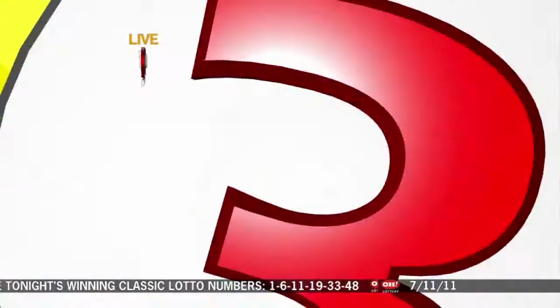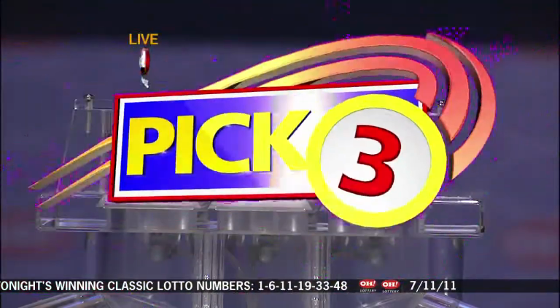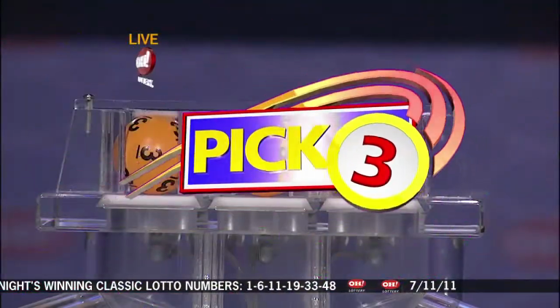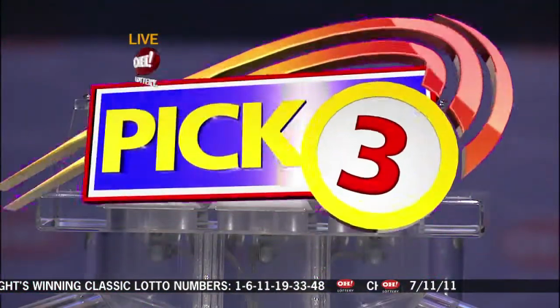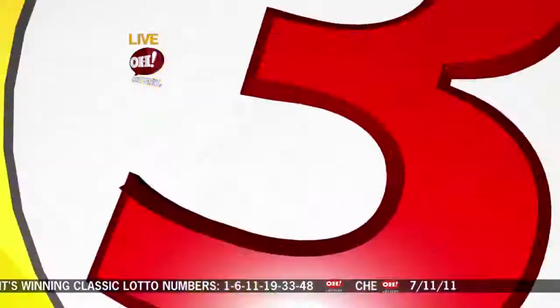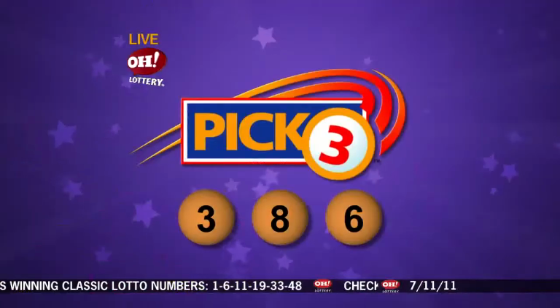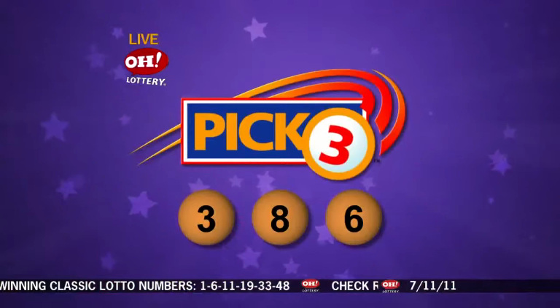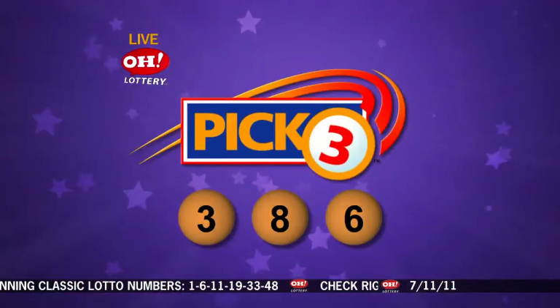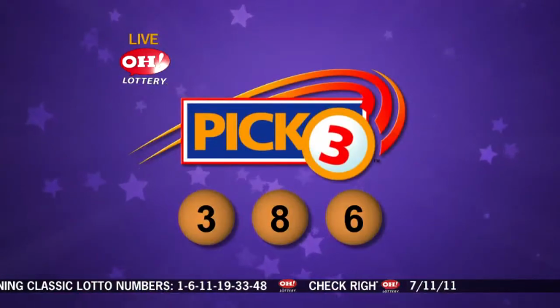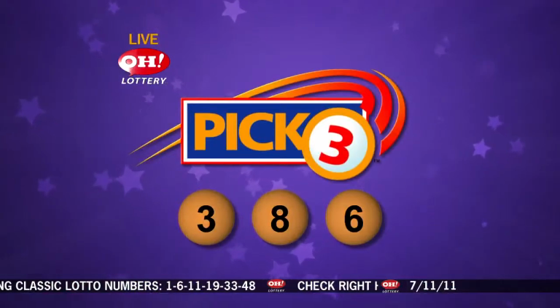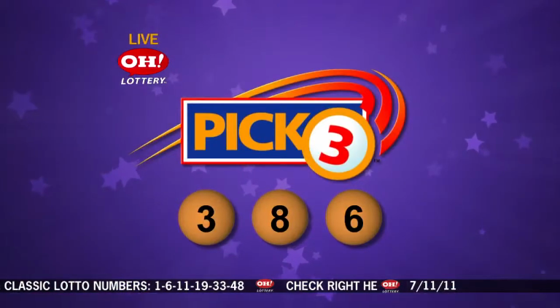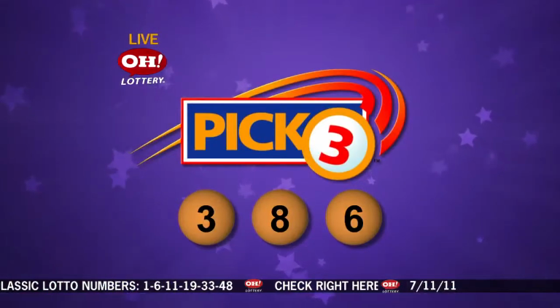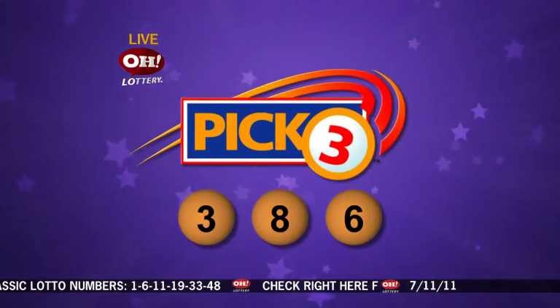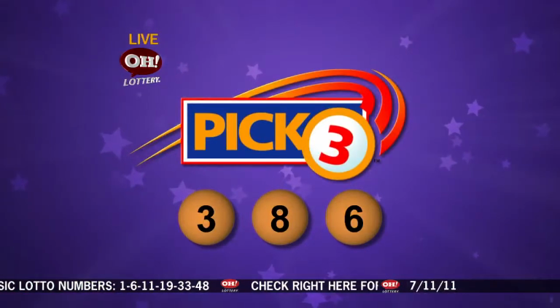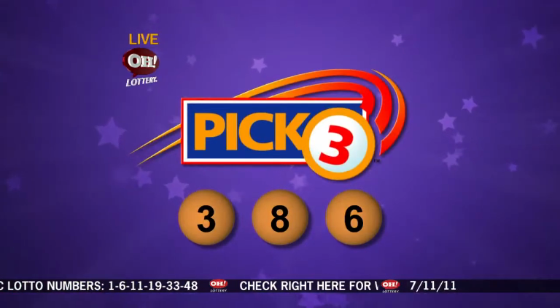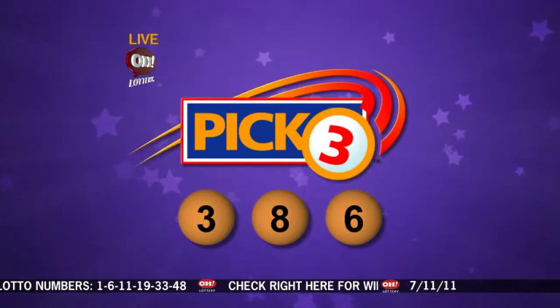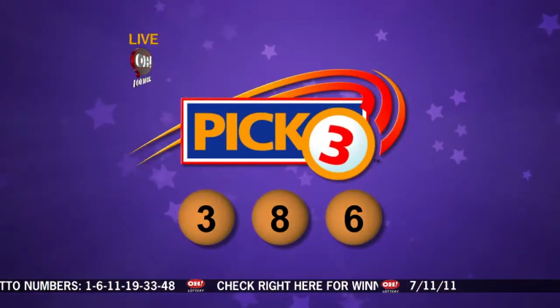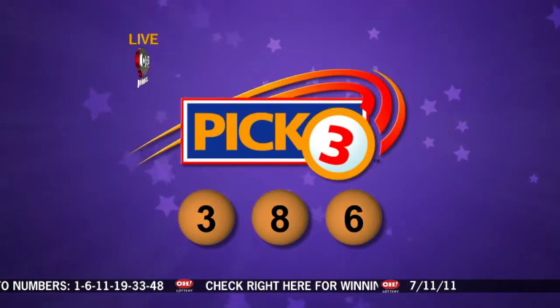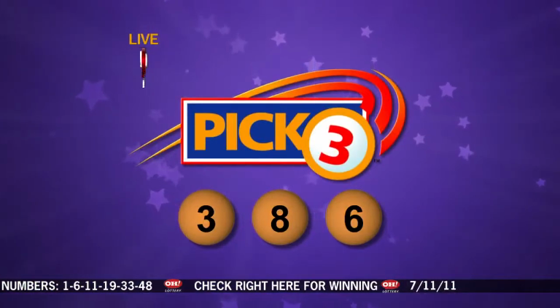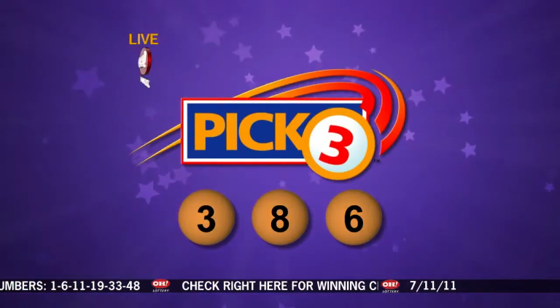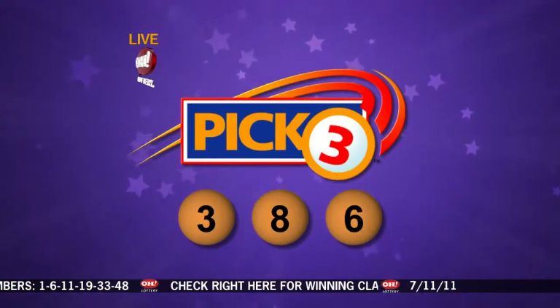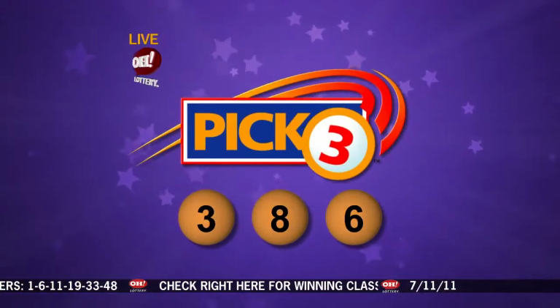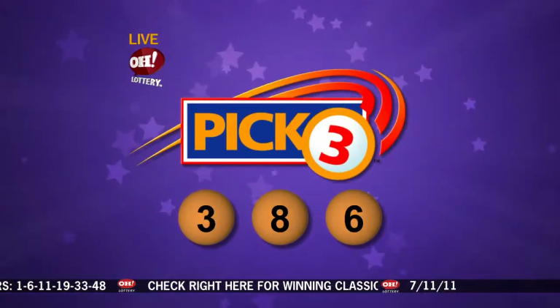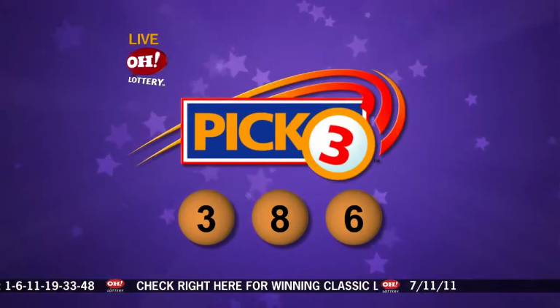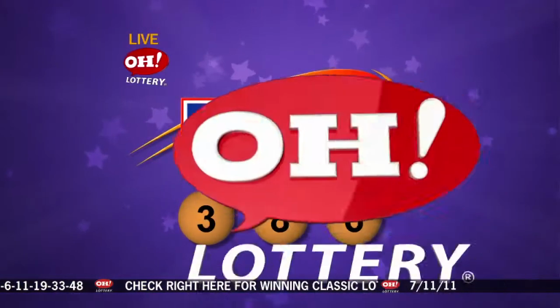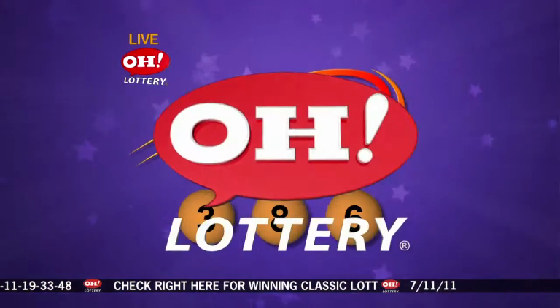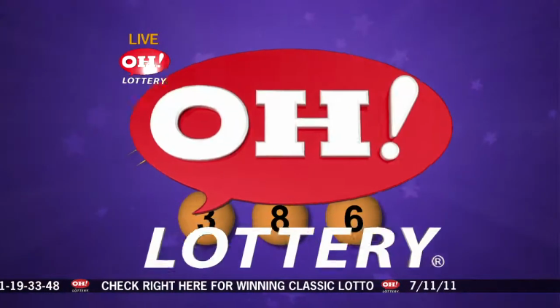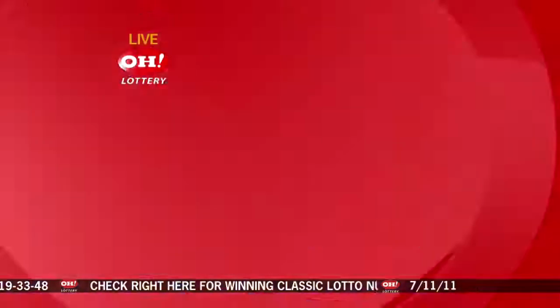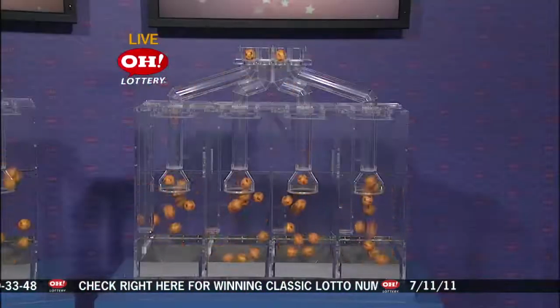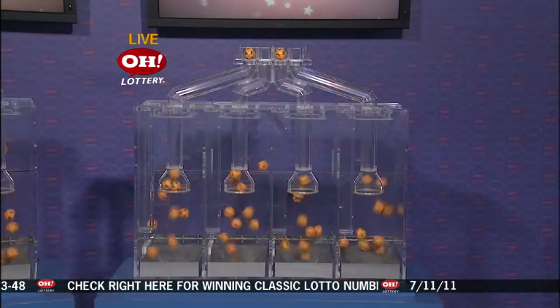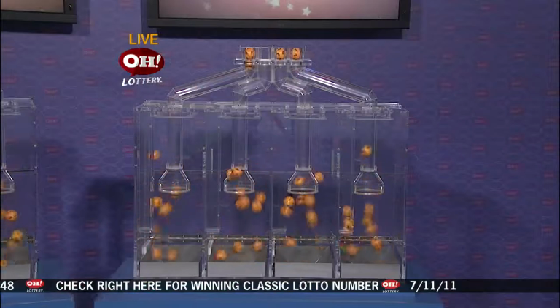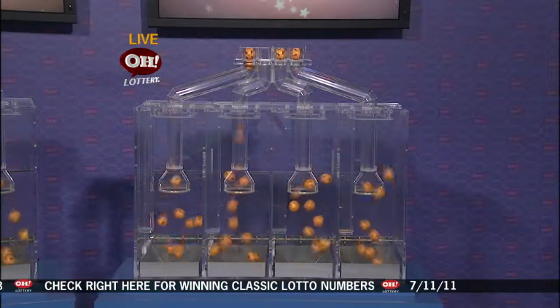So Pick 3 numbers tonight: three, eight, and six. If you have that straight or box, congratulations, you are a winner. Once again, Pick 3 numbers: three, eight, and six.